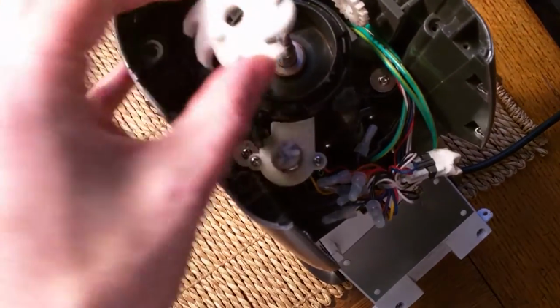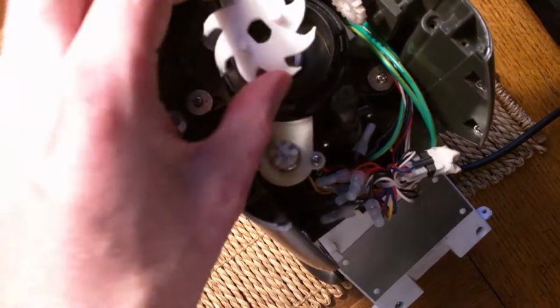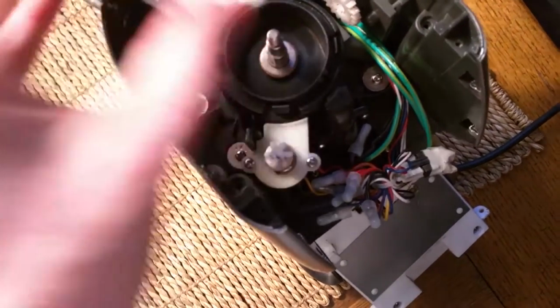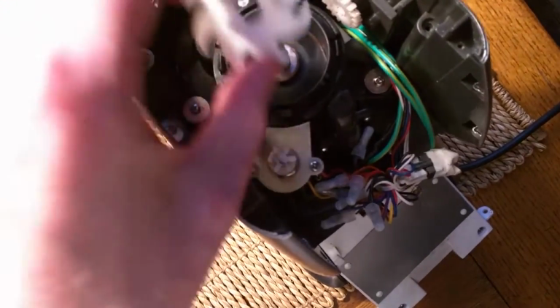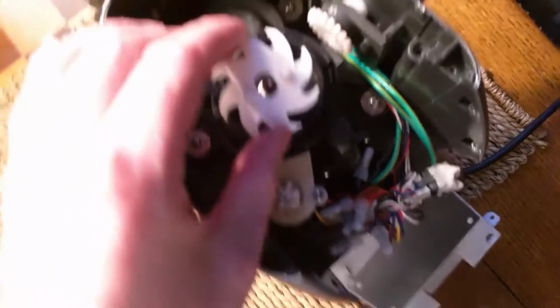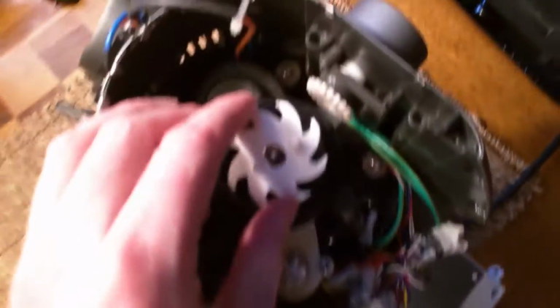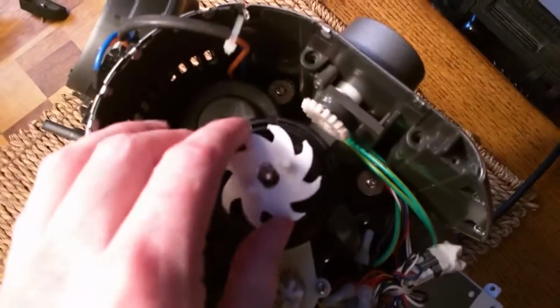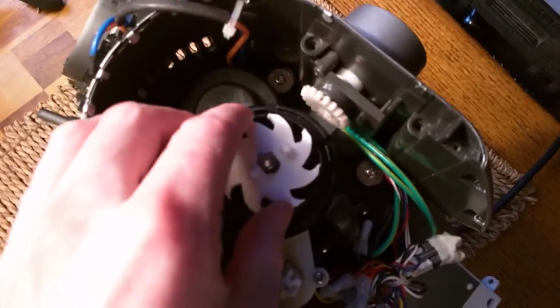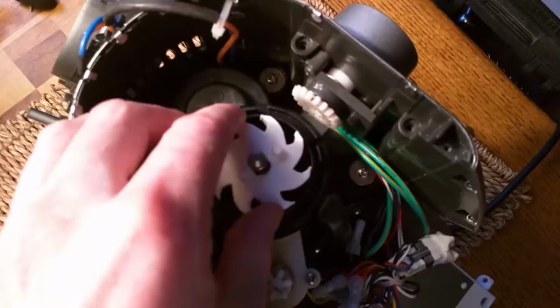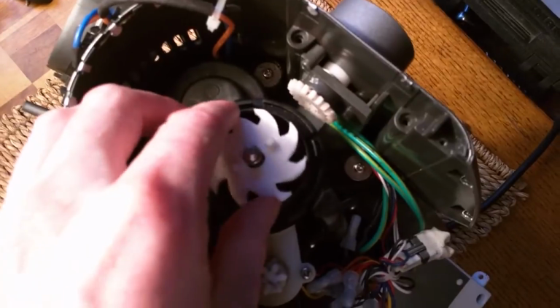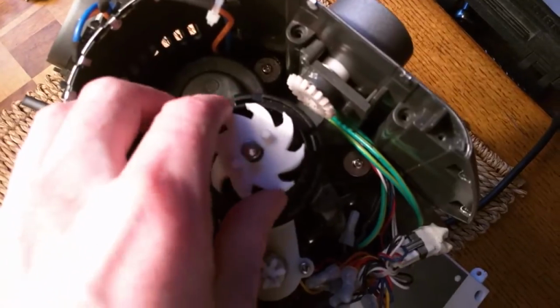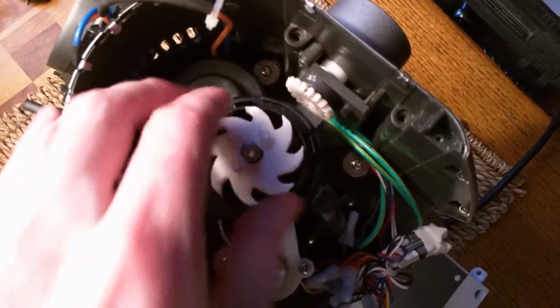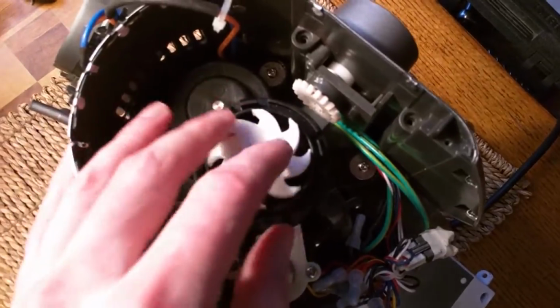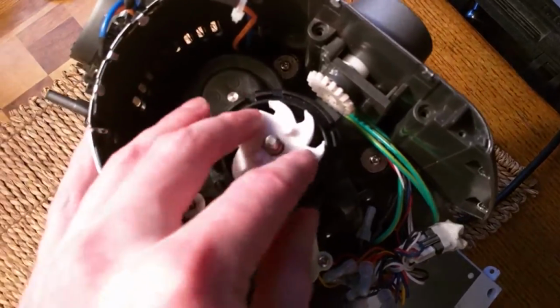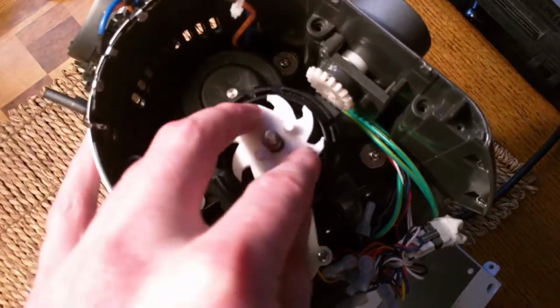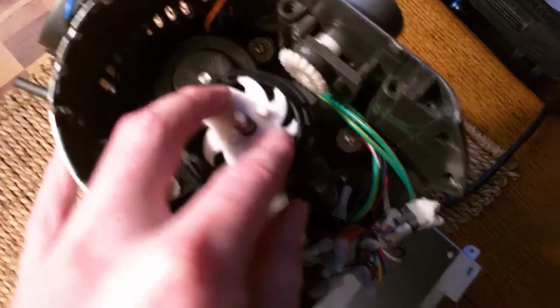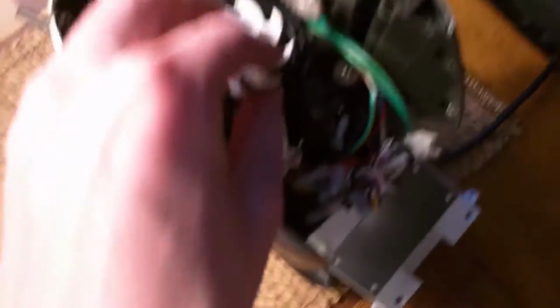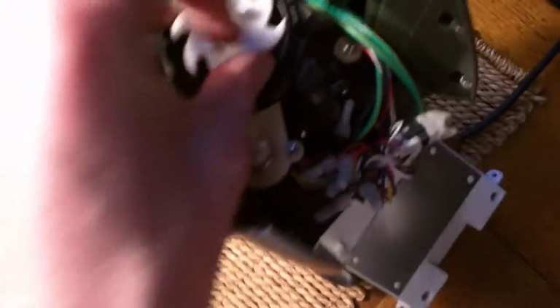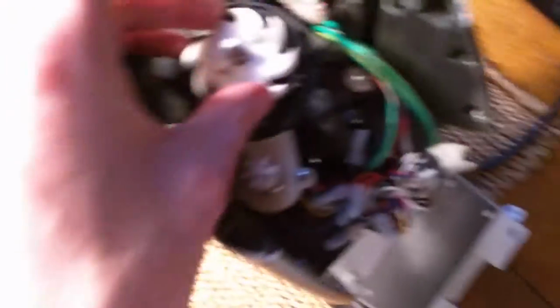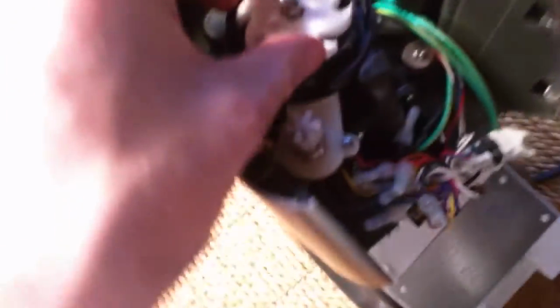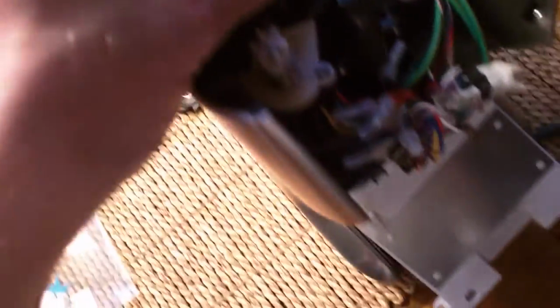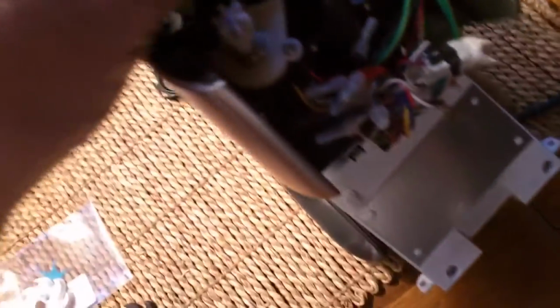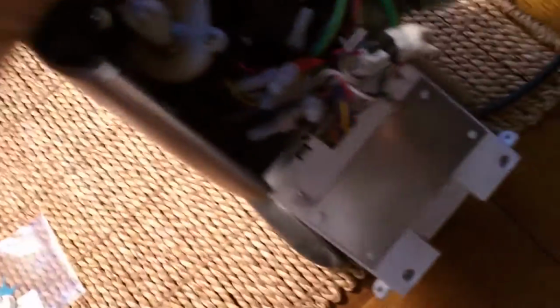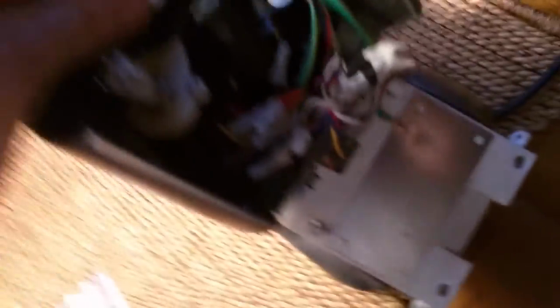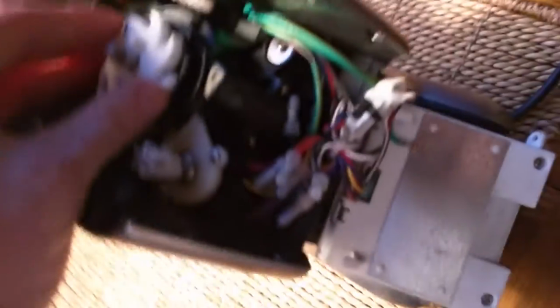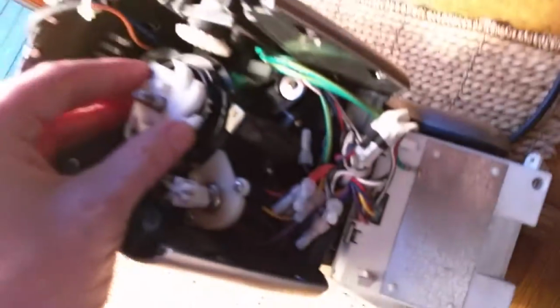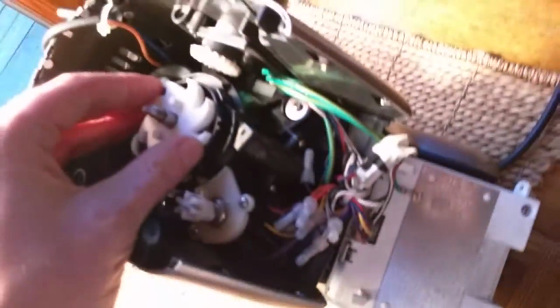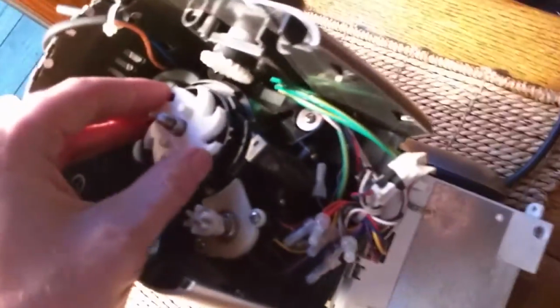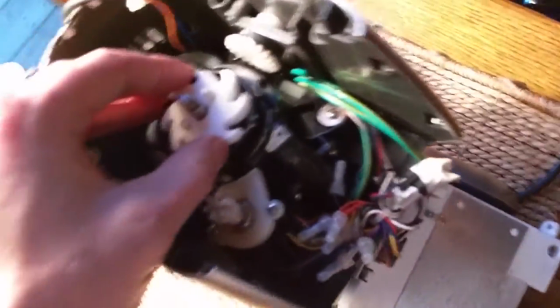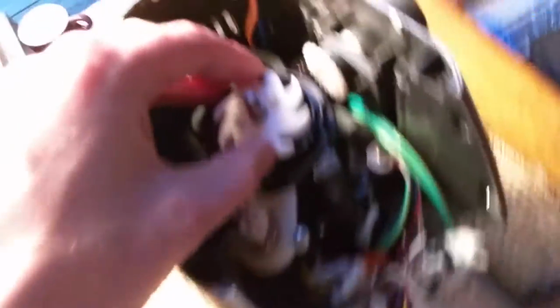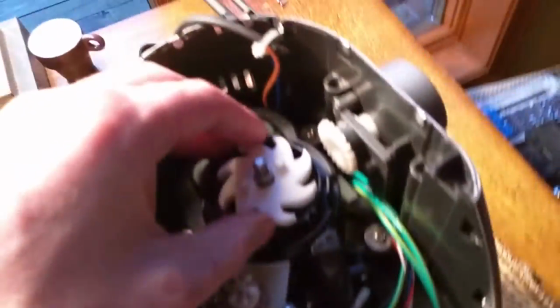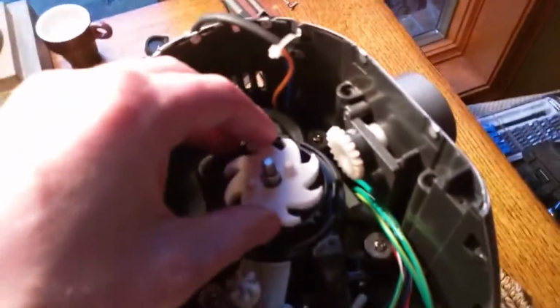I think this actually fits a few other models of the grinder as well. The BCG 800XL is the one I happen to have.